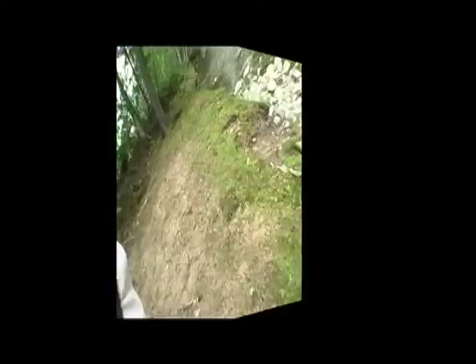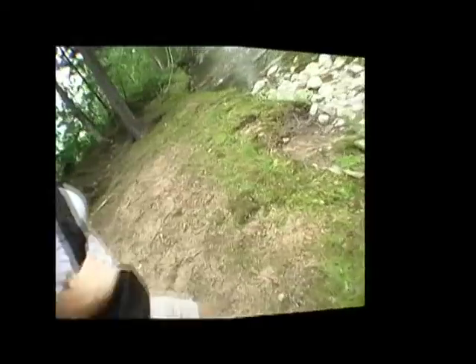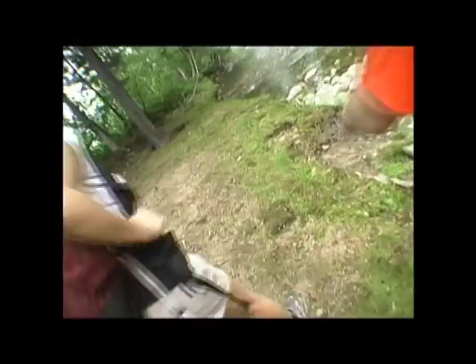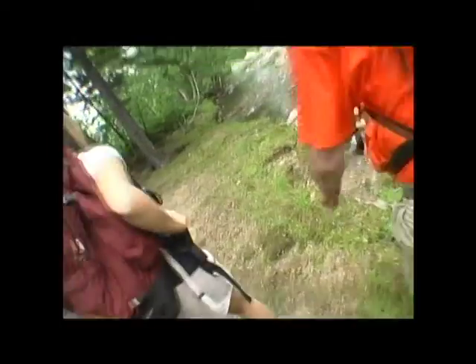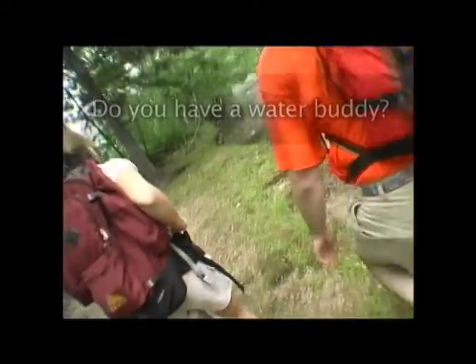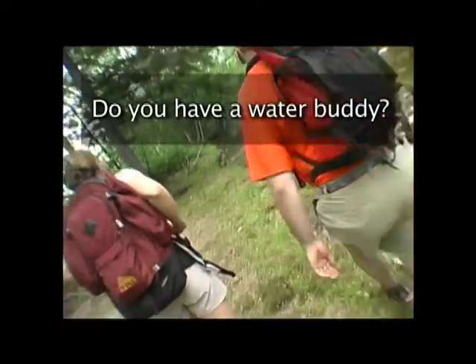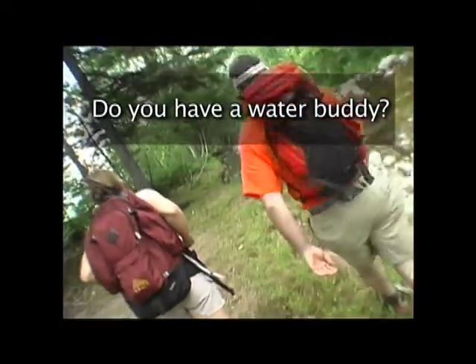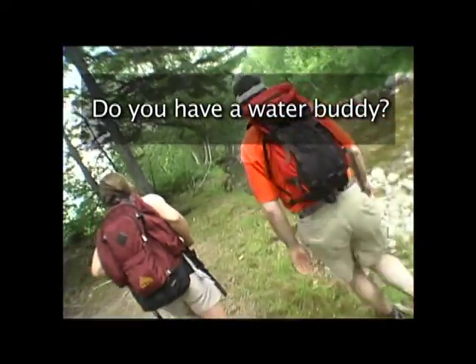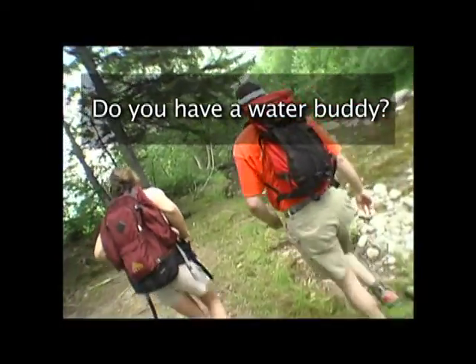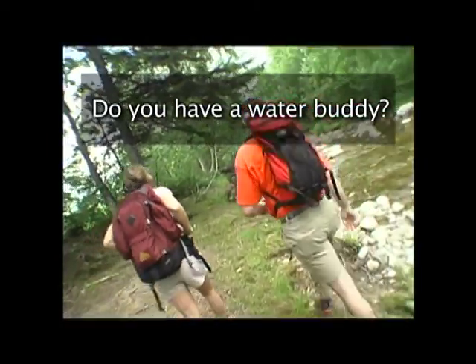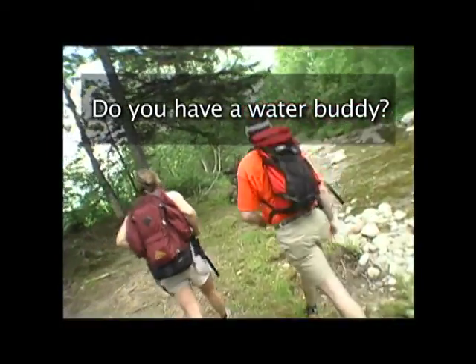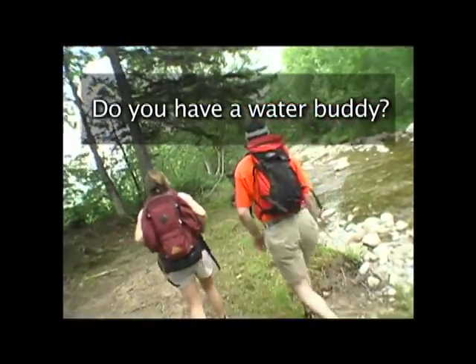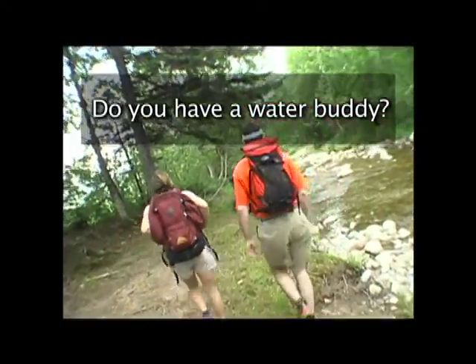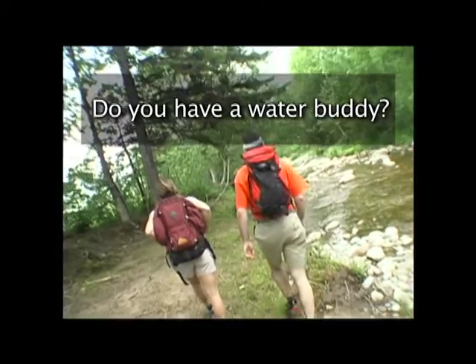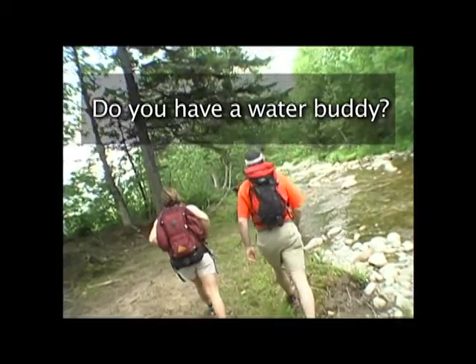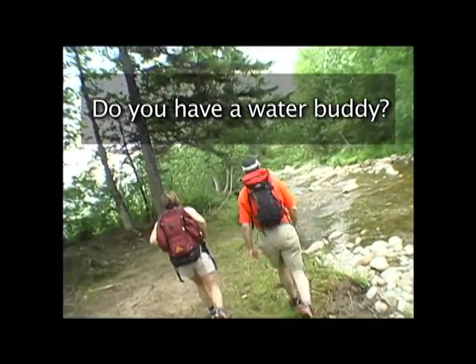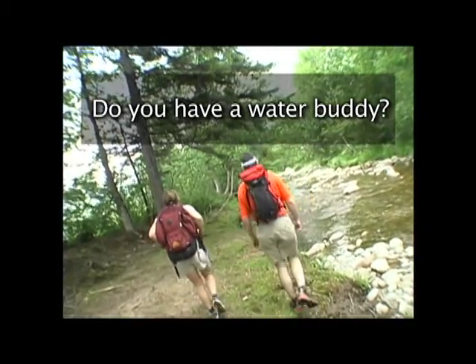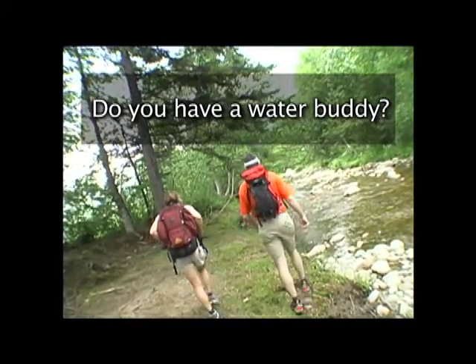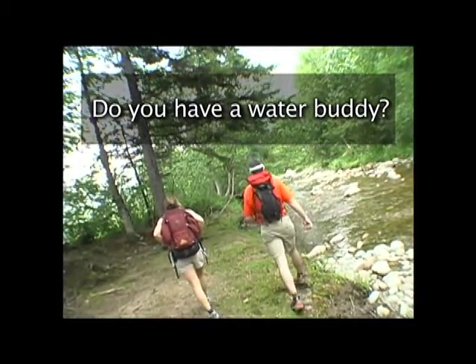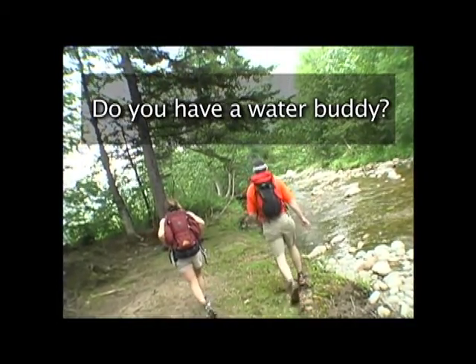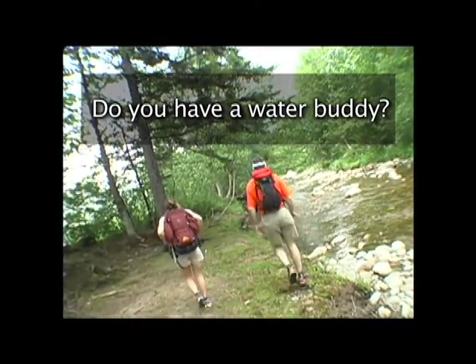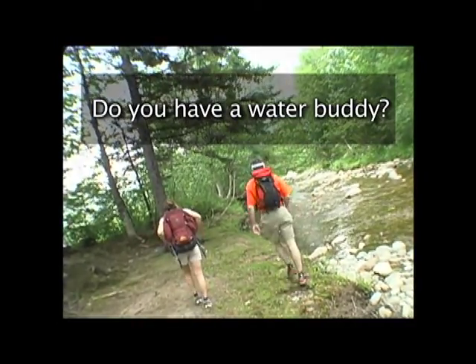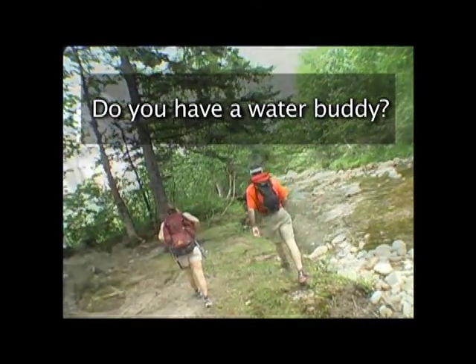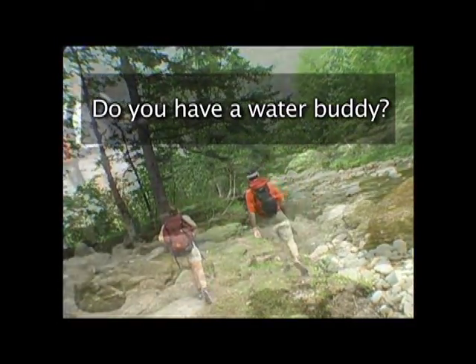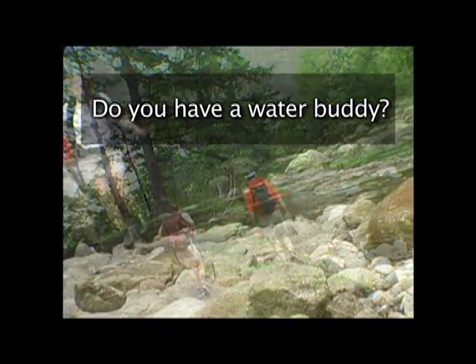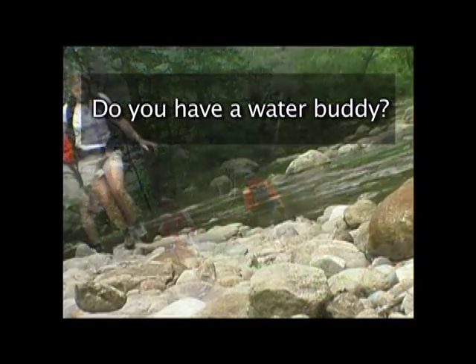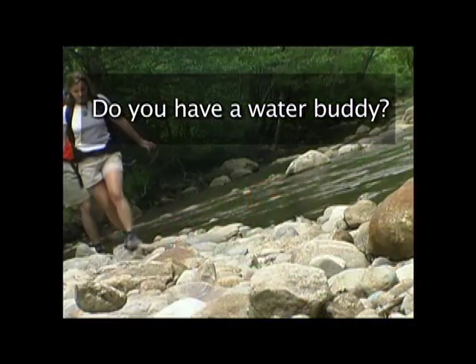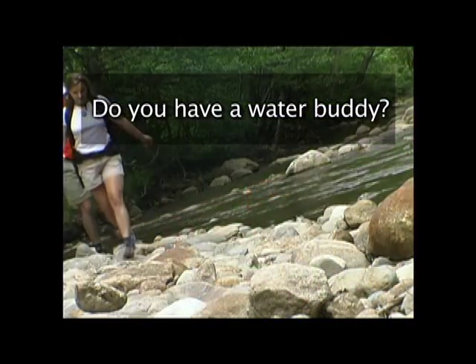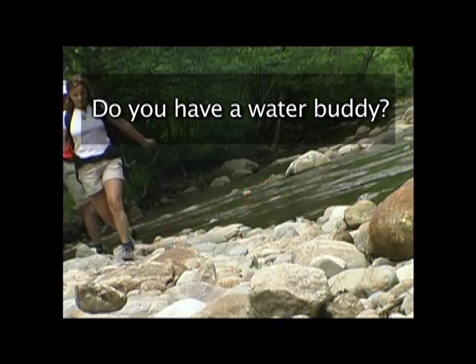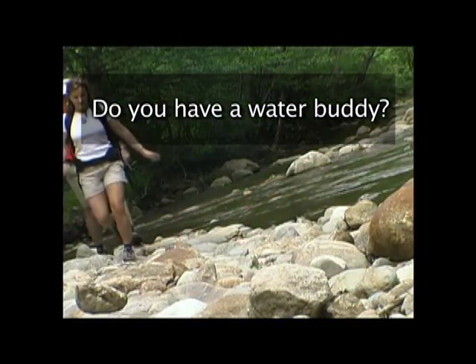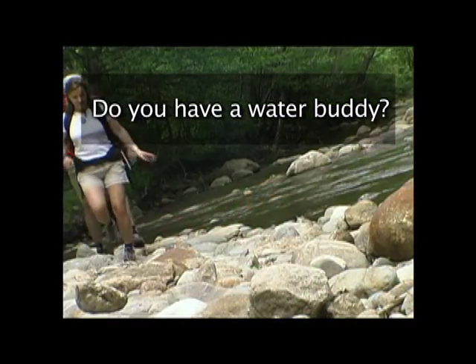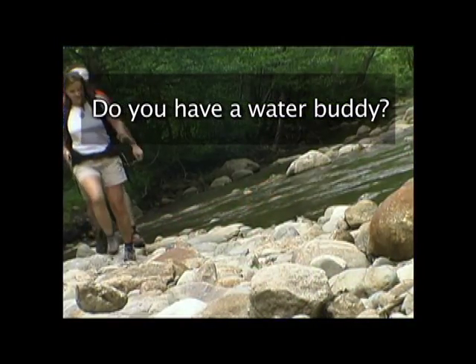Do you have a water buddy? Is there someone on land that knows where you are and can see you in case something happens?